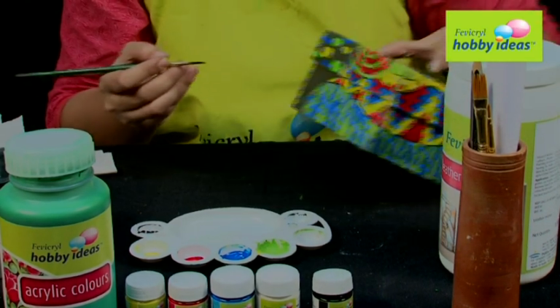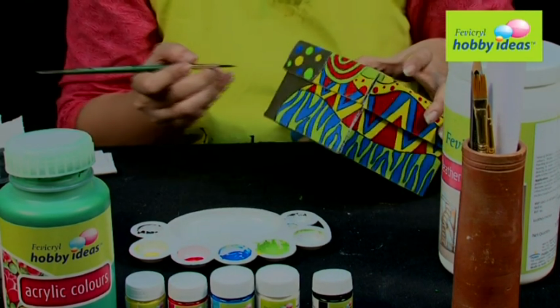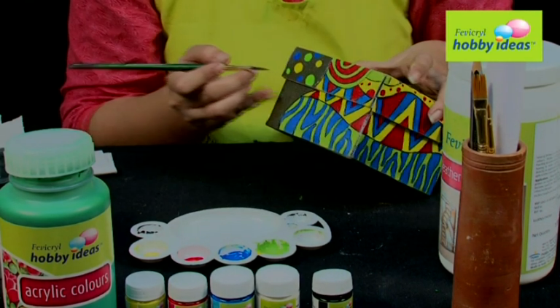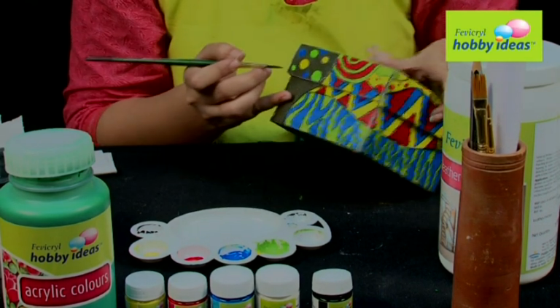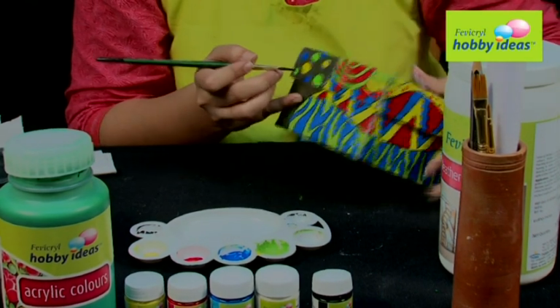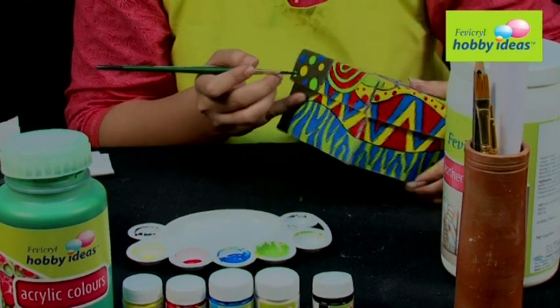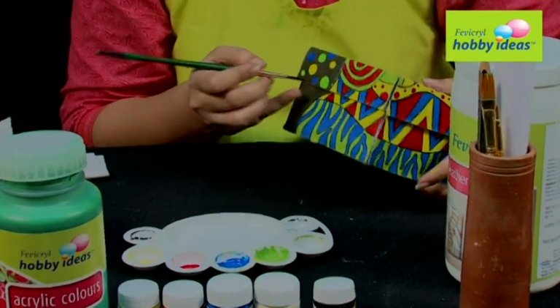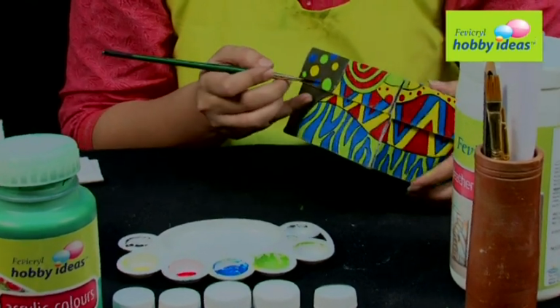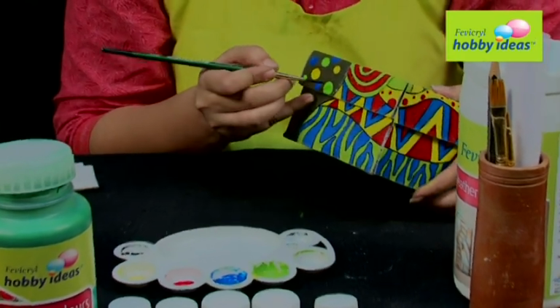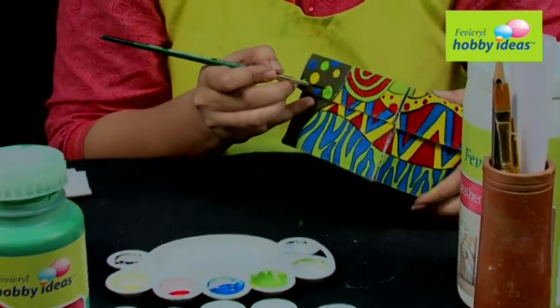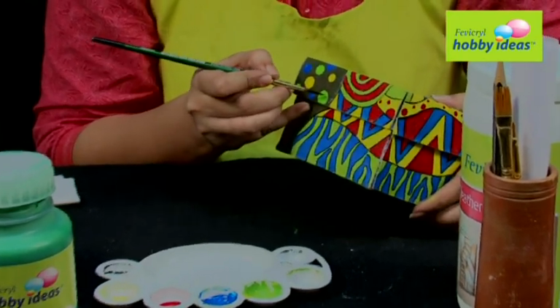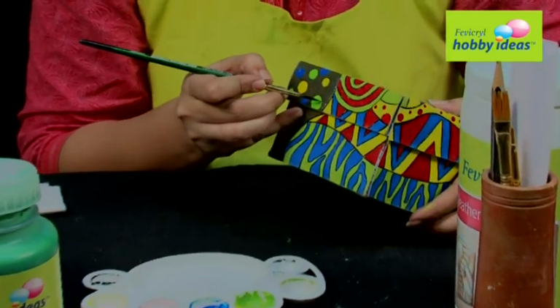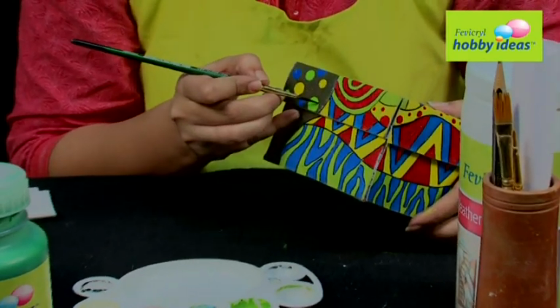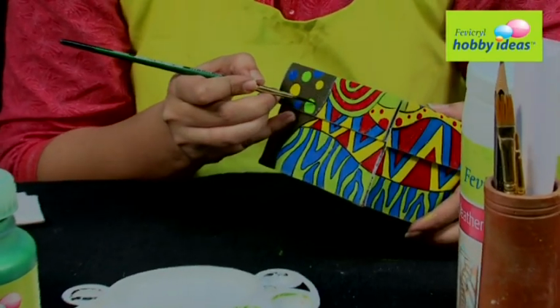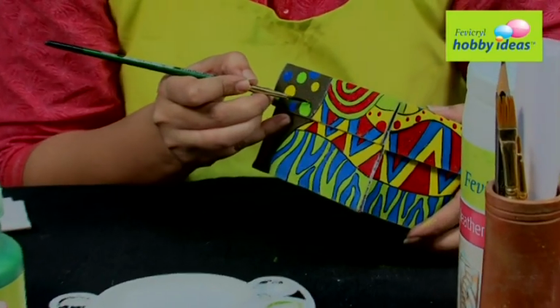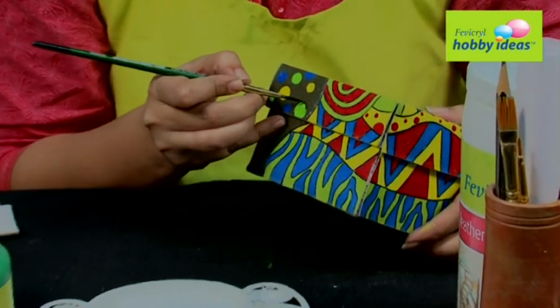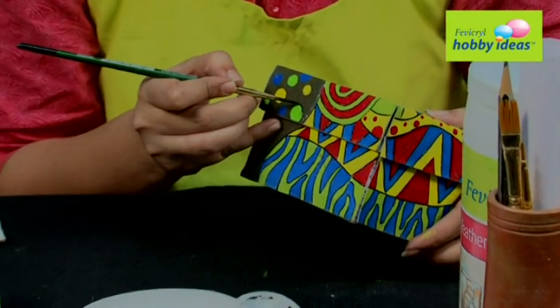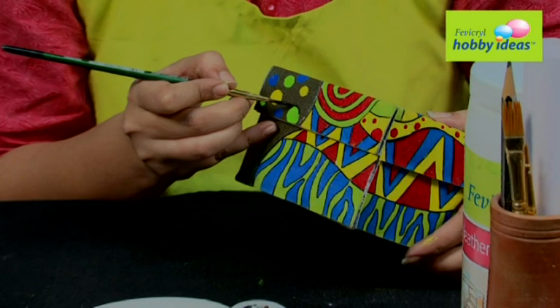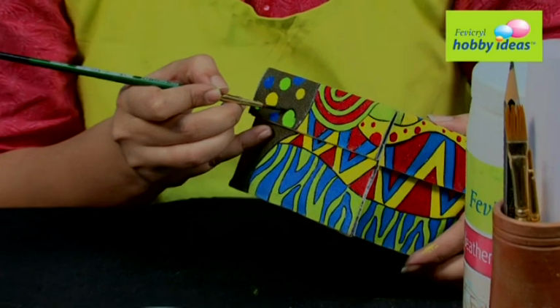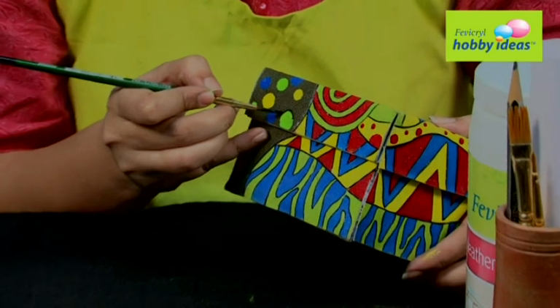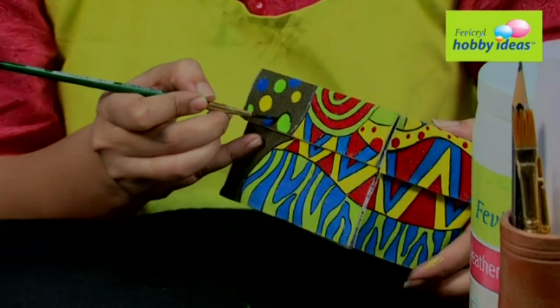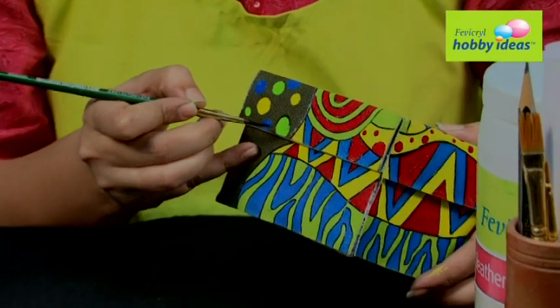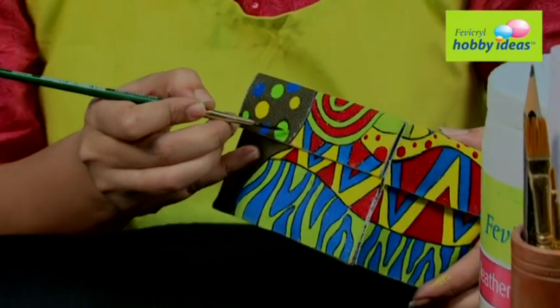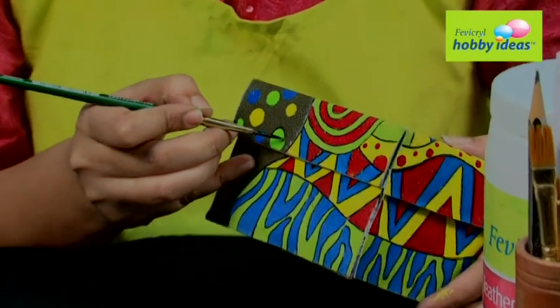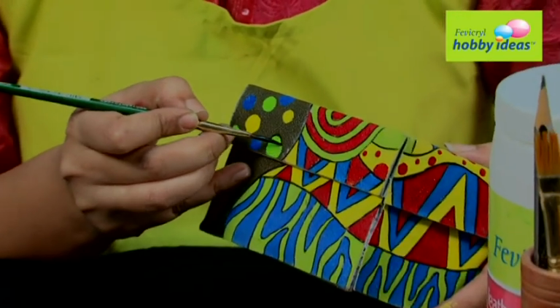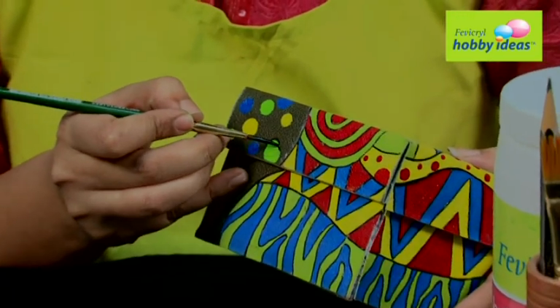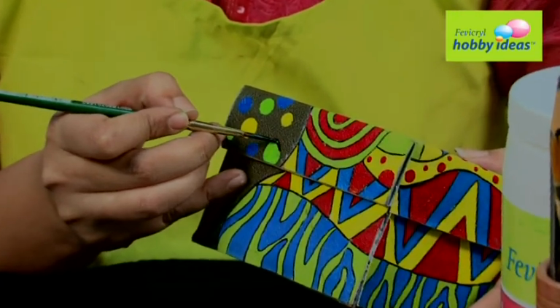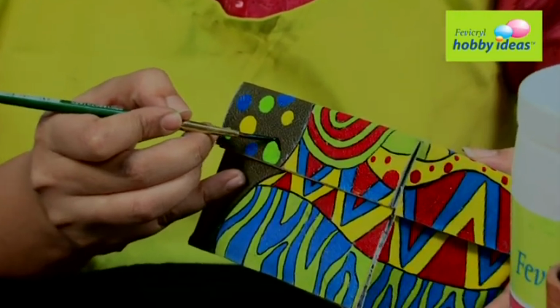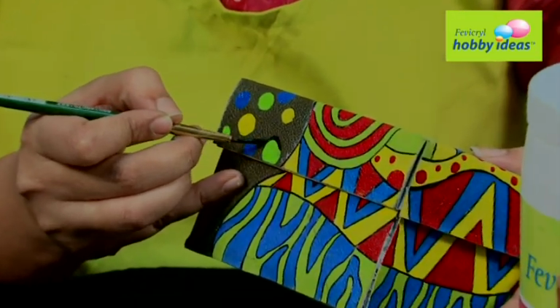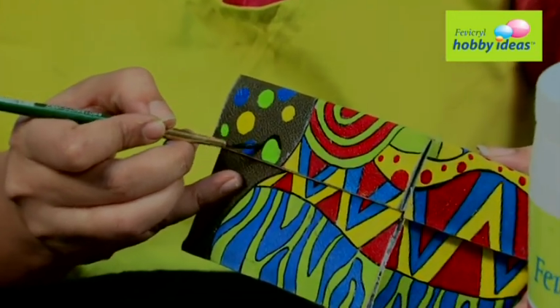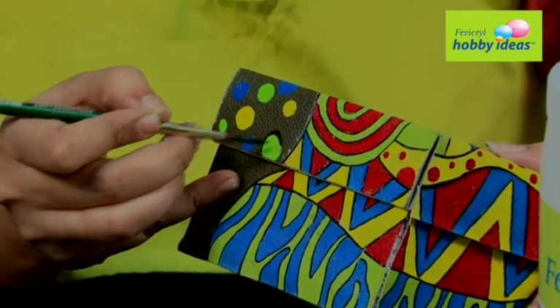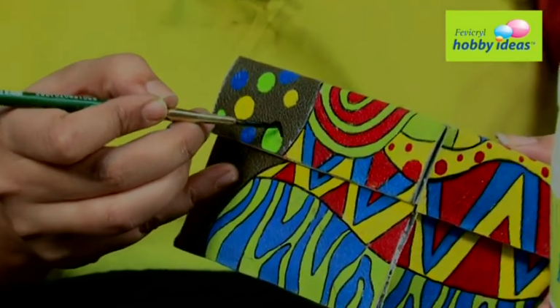Step 8: Use Fevicryl Hobby Ideas Acrylic Color Black 02 to outline the design.